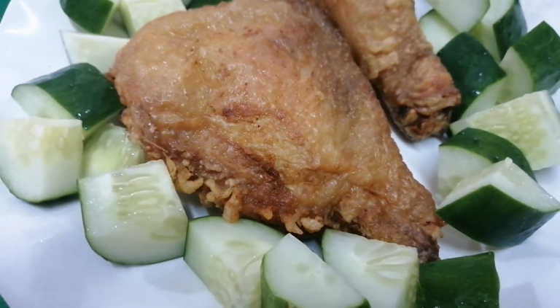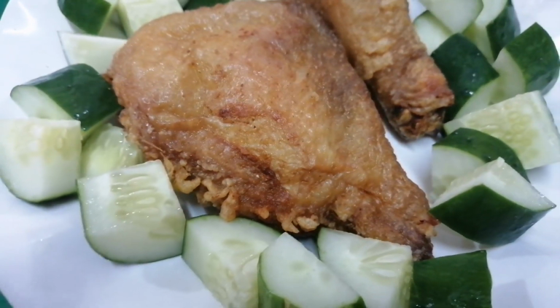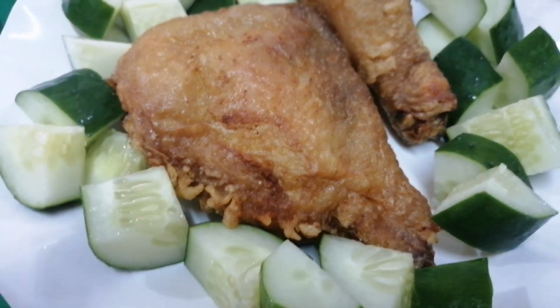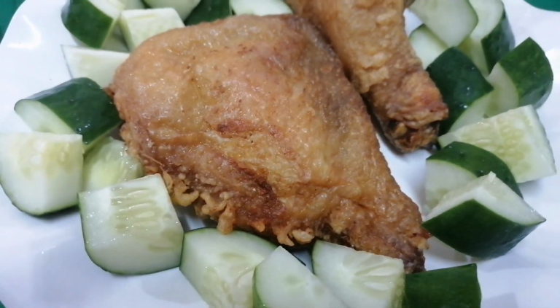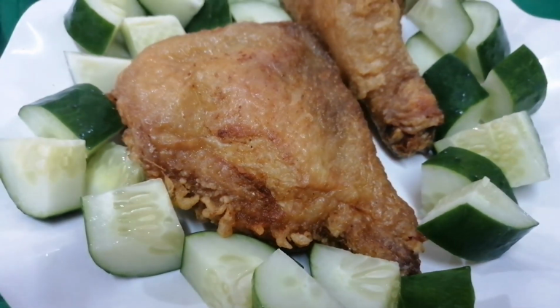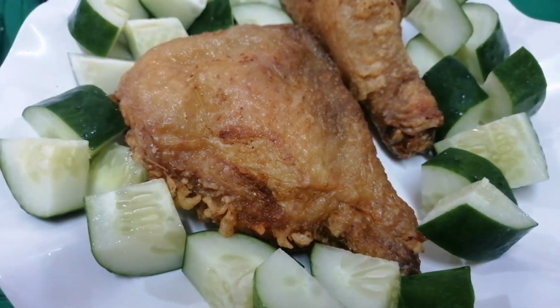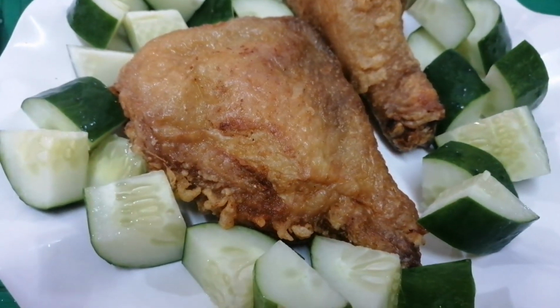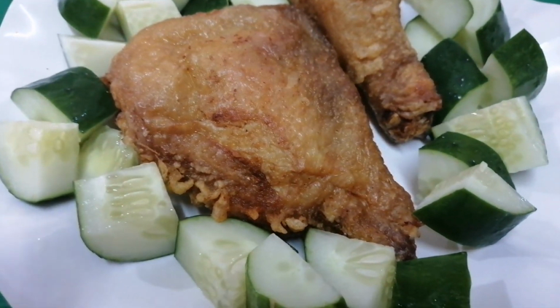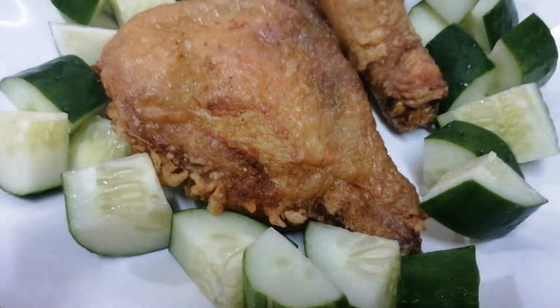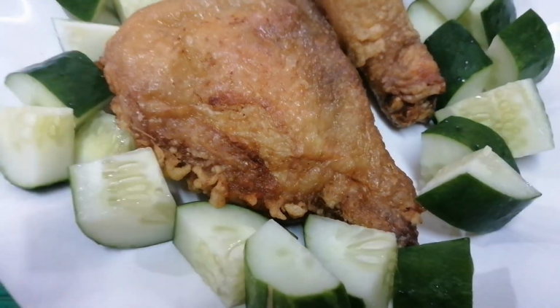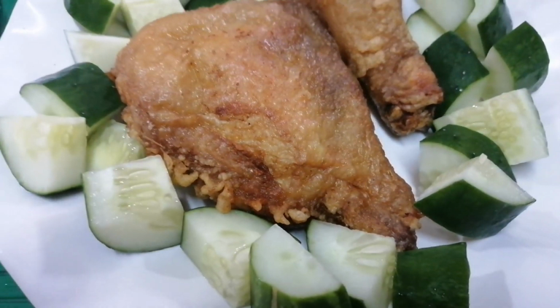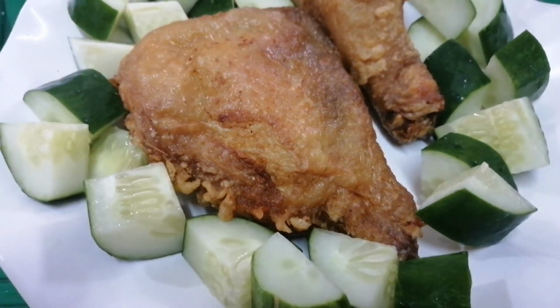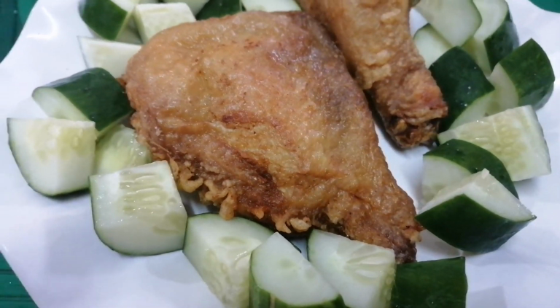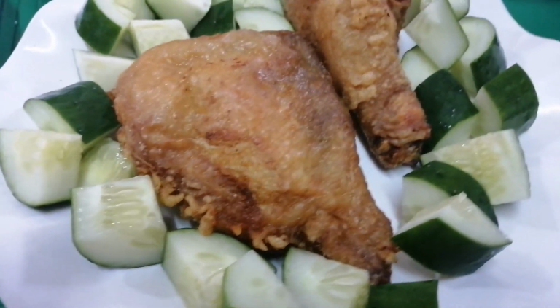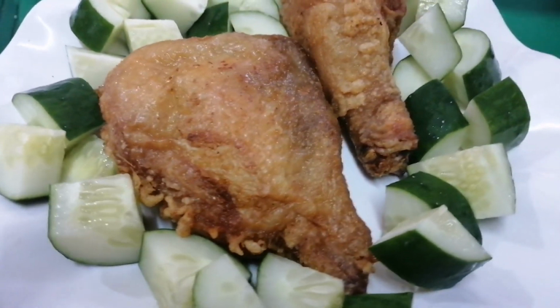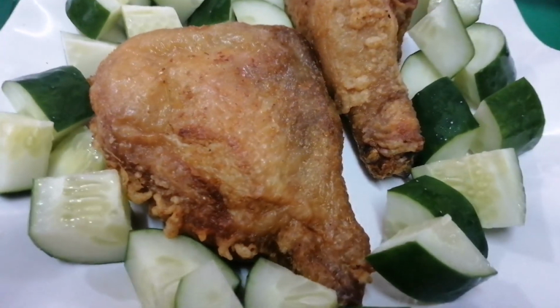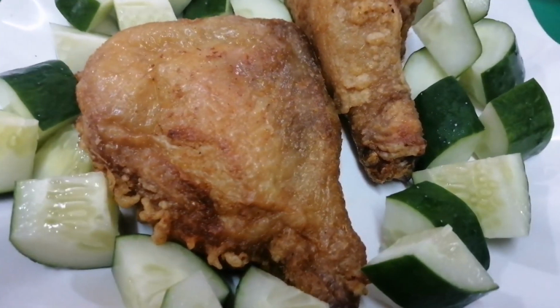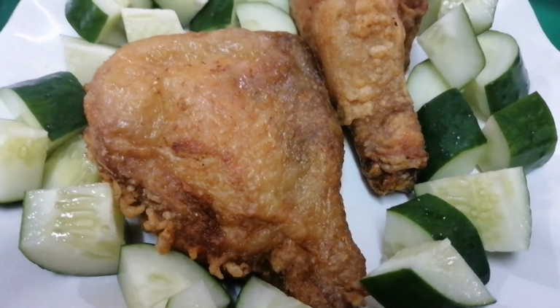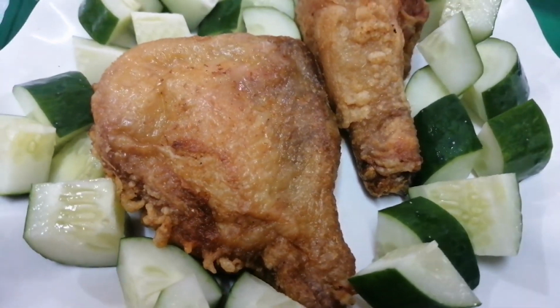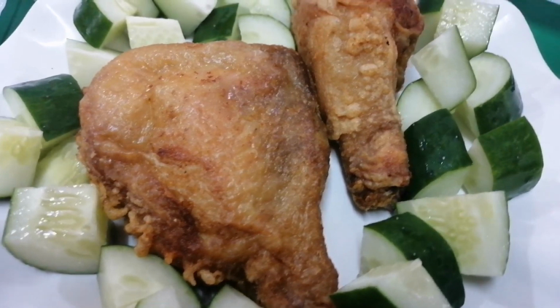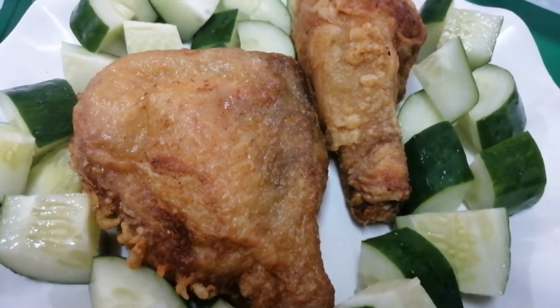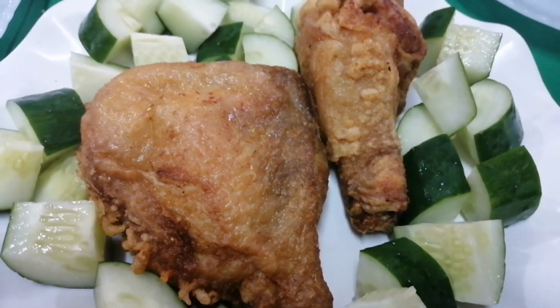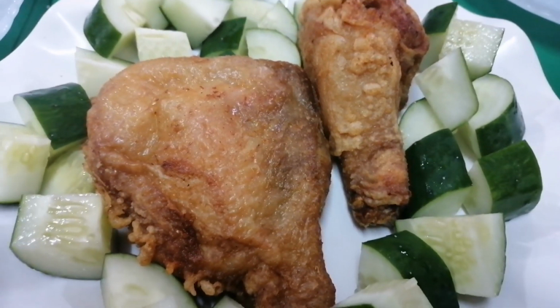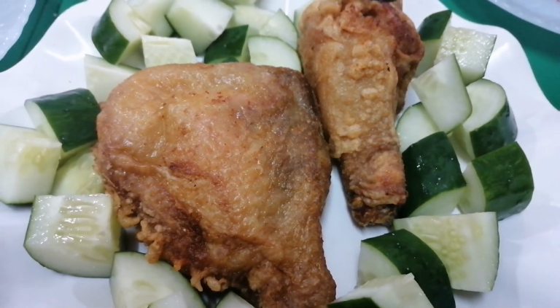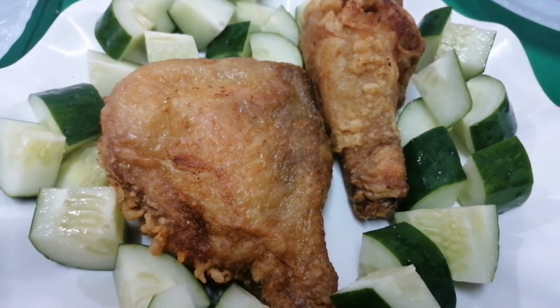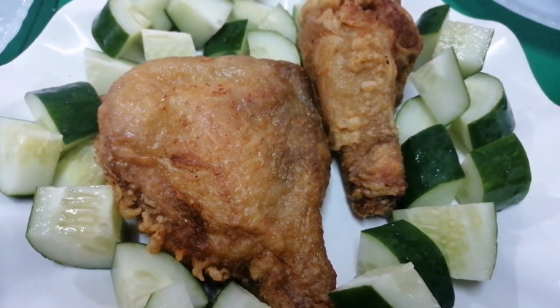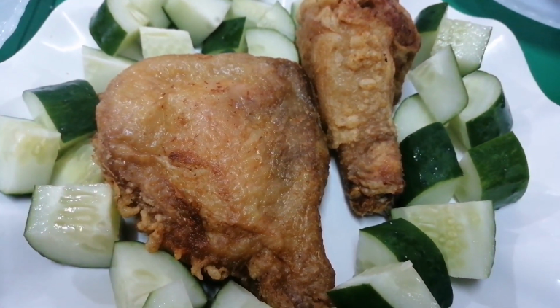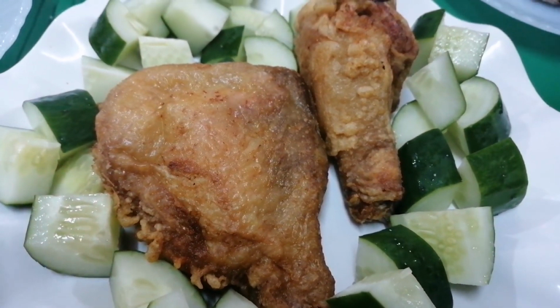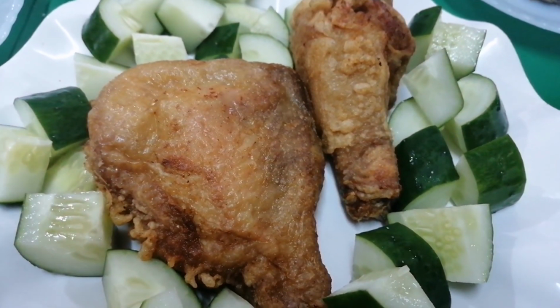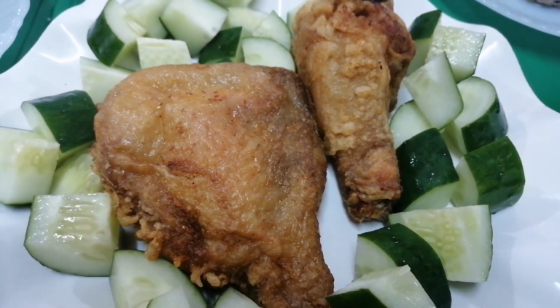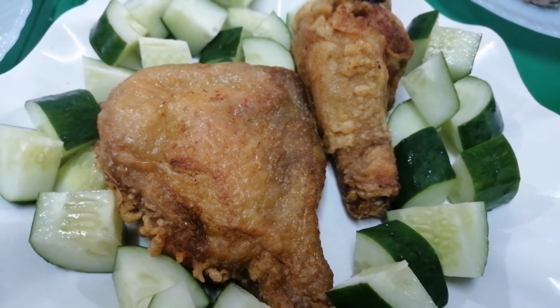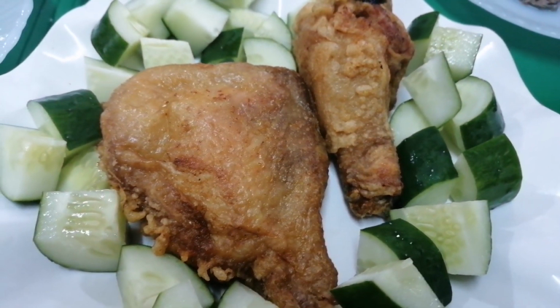This is our lunch for today. You can see our first ever harvest of cucumber is here. My husband just sliced it like this and we could just eat it together with fried chicken. Let's eat!